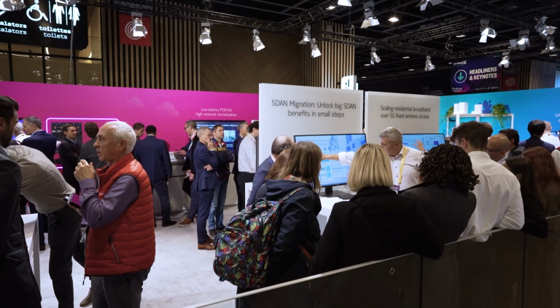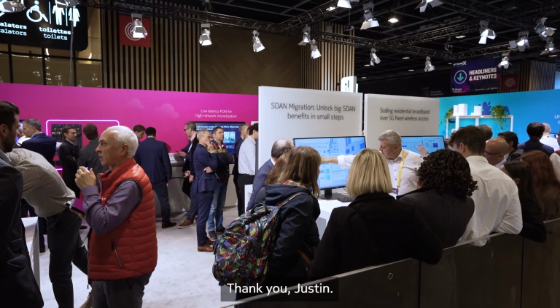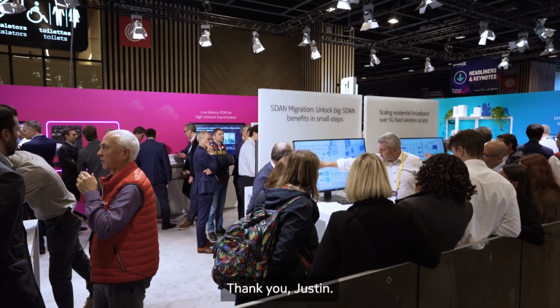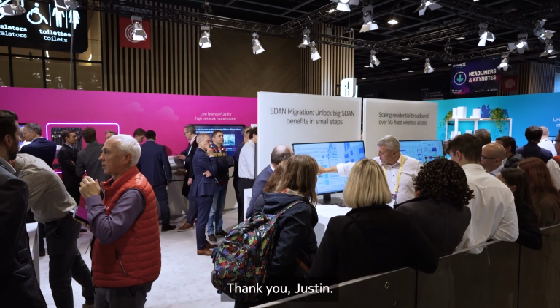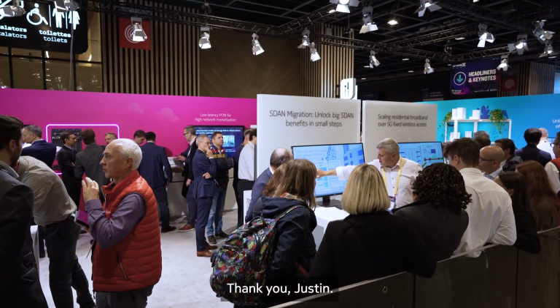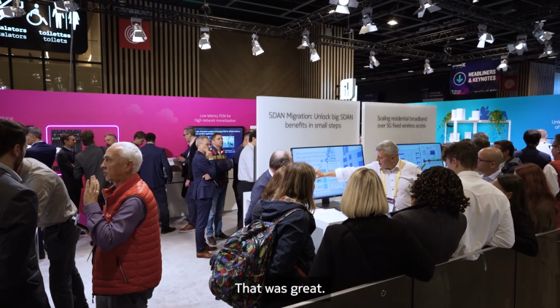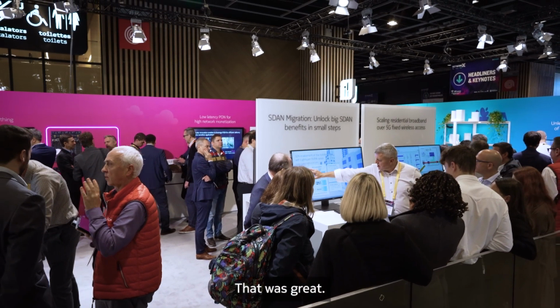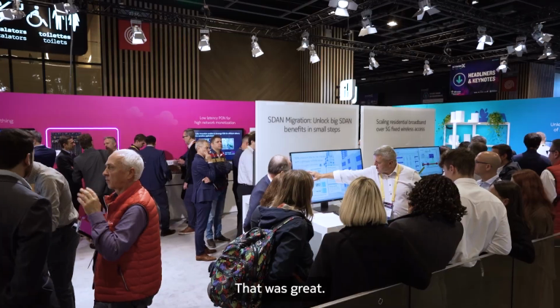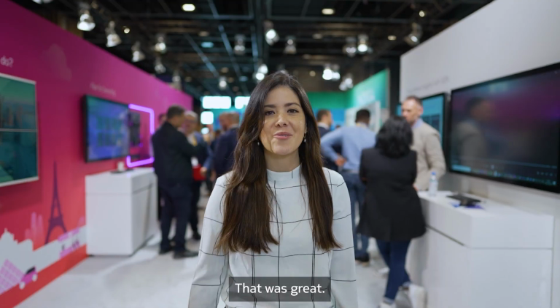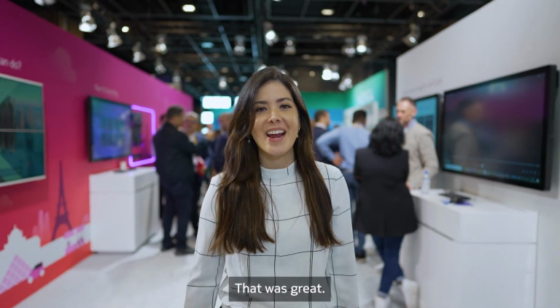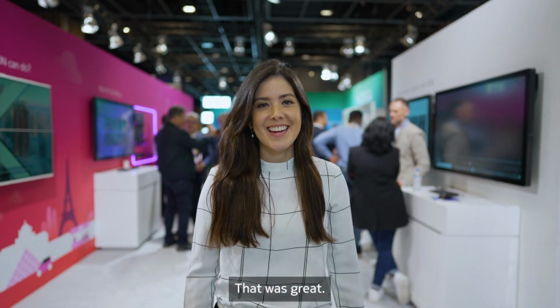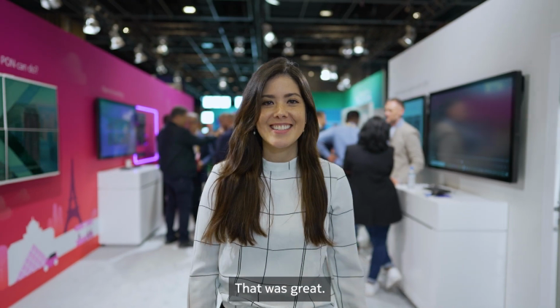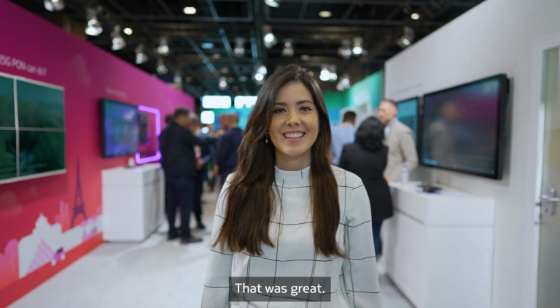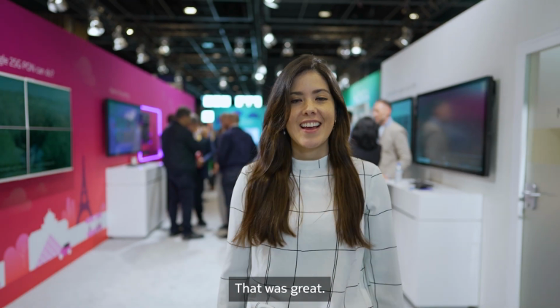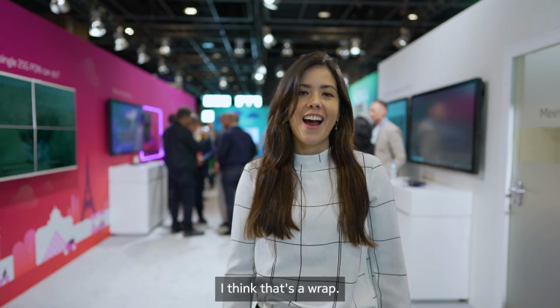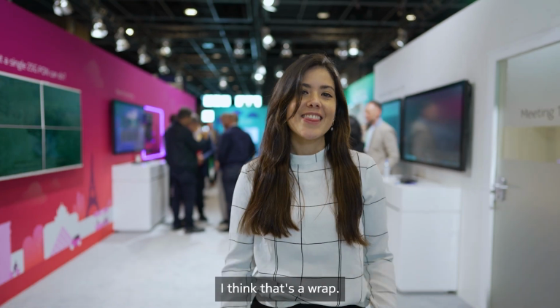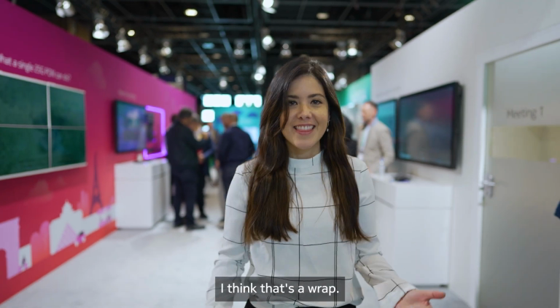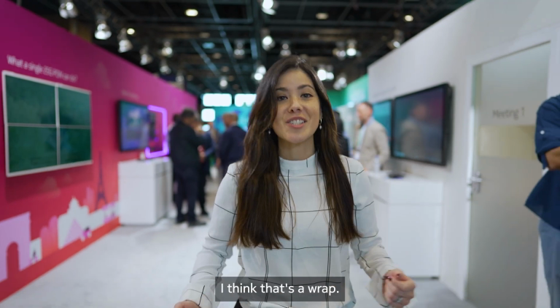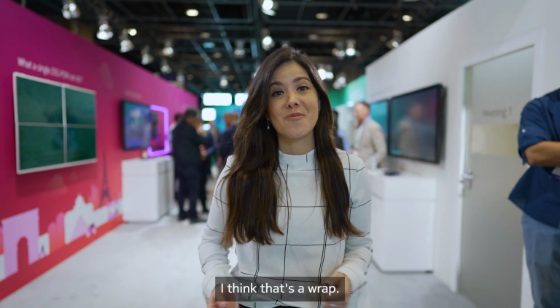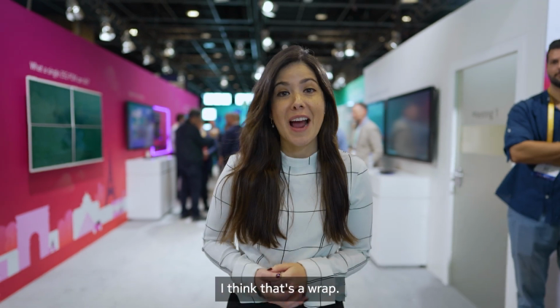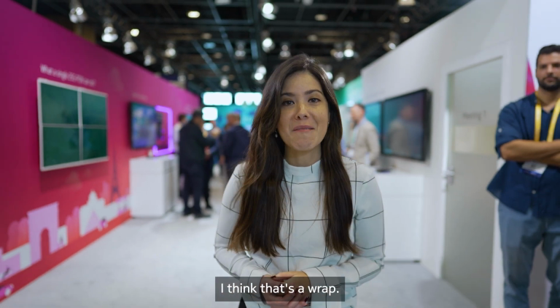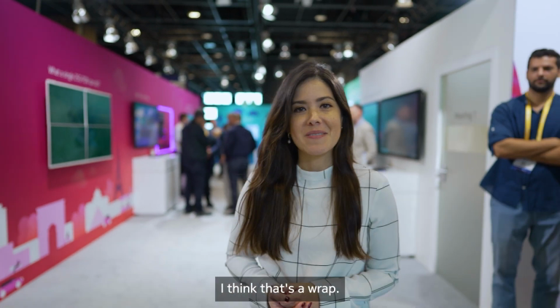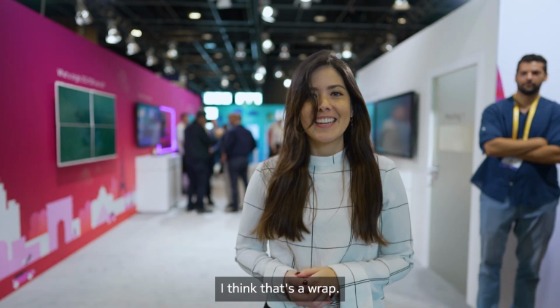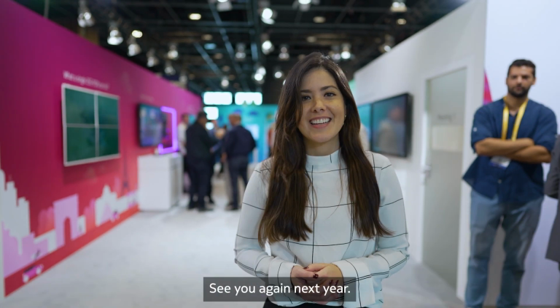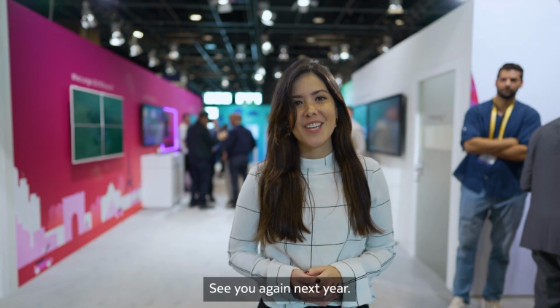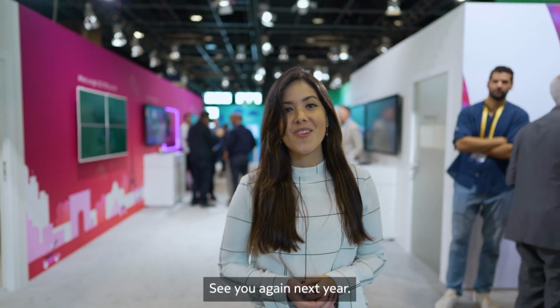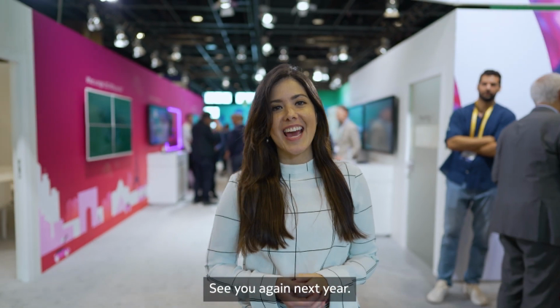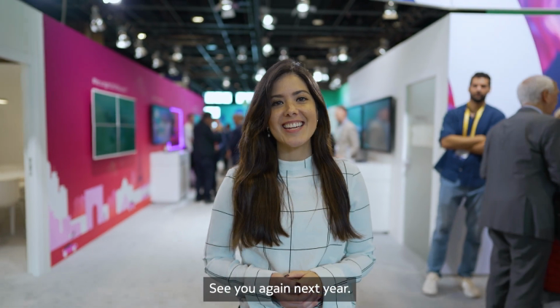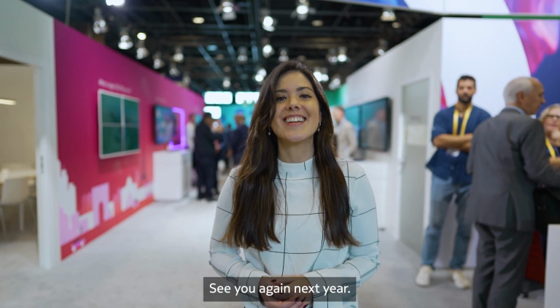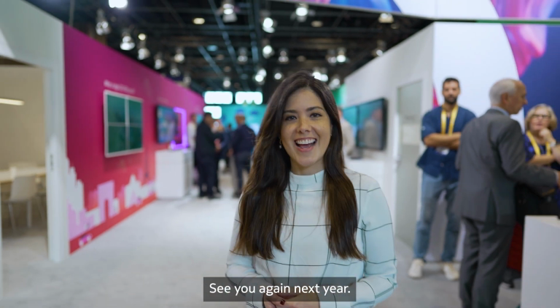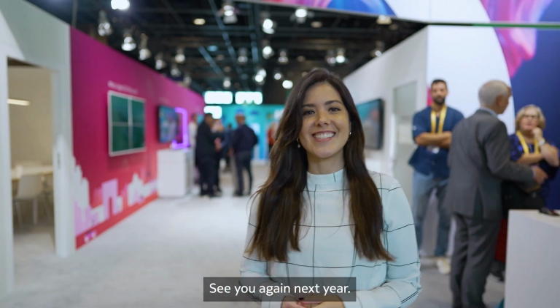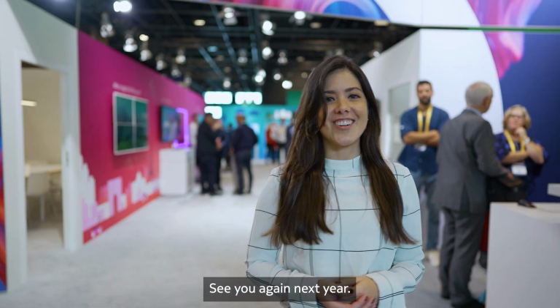Thank you, Justin. That was great. I think that's a wrap — see you again next year.